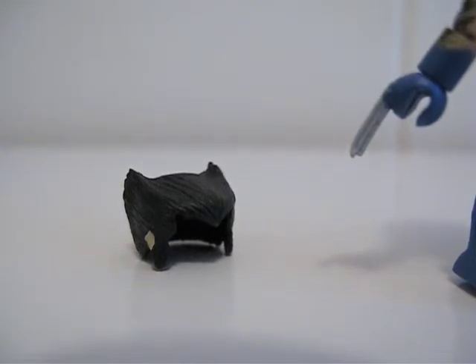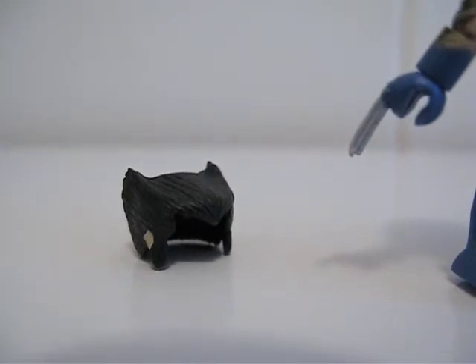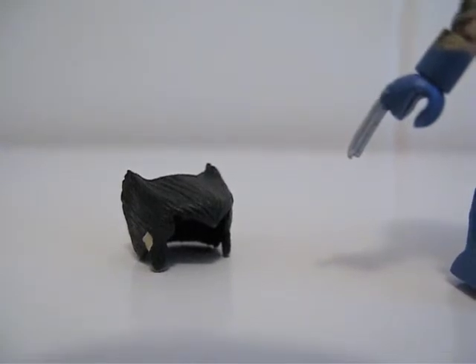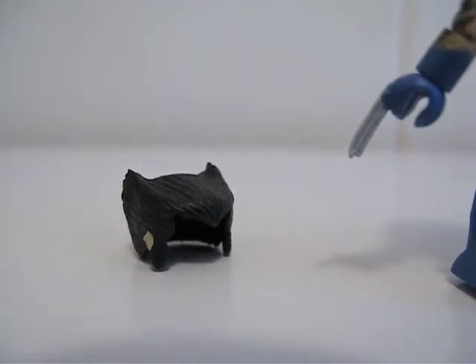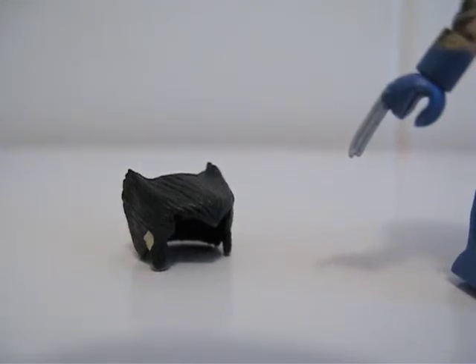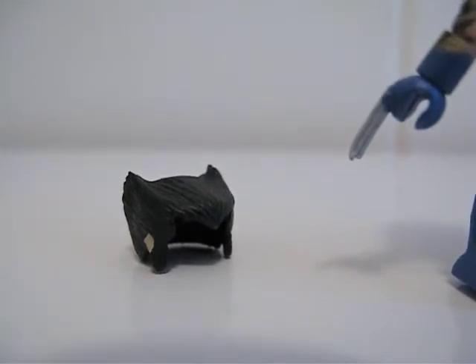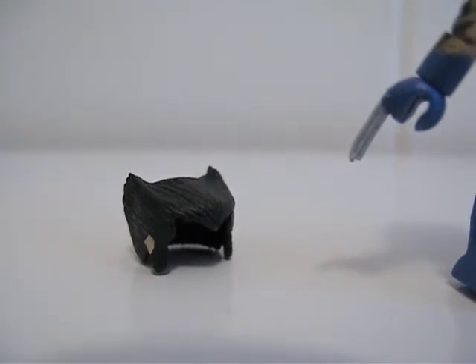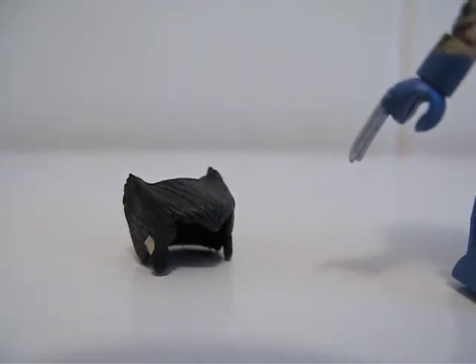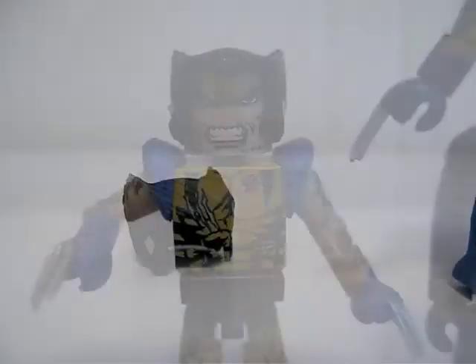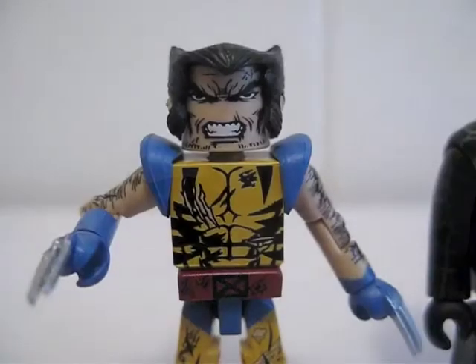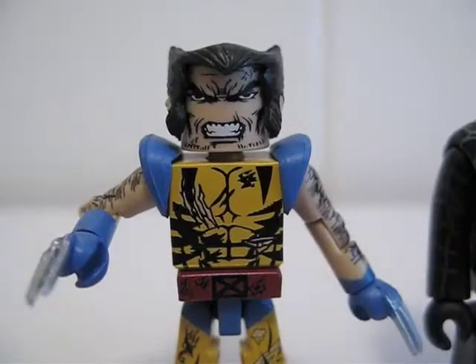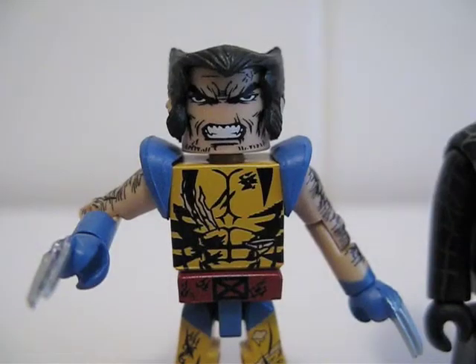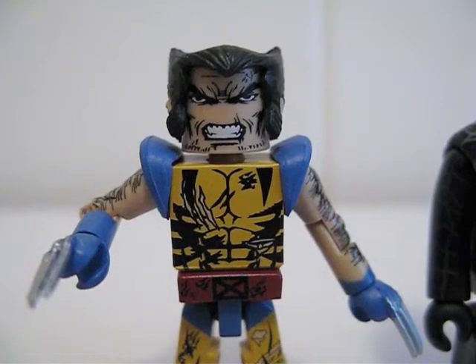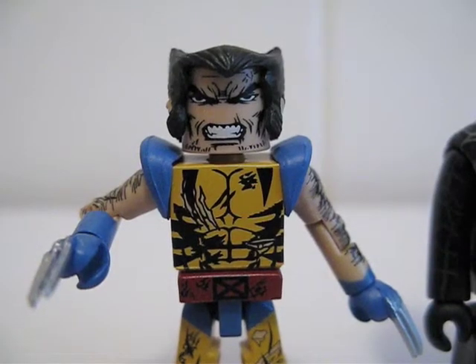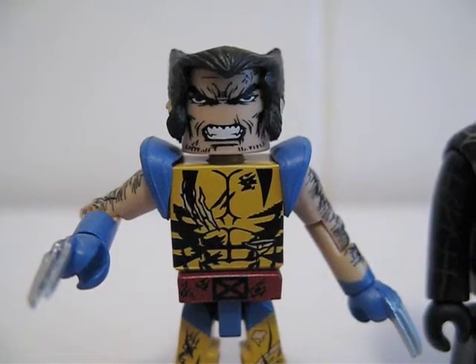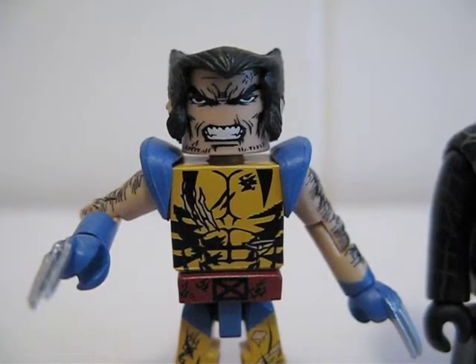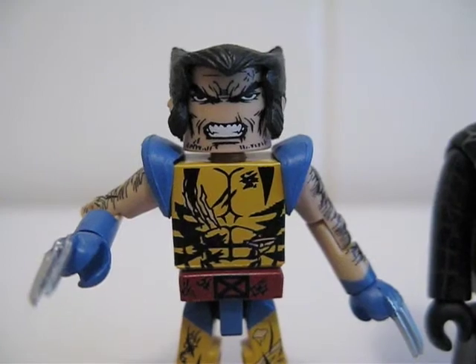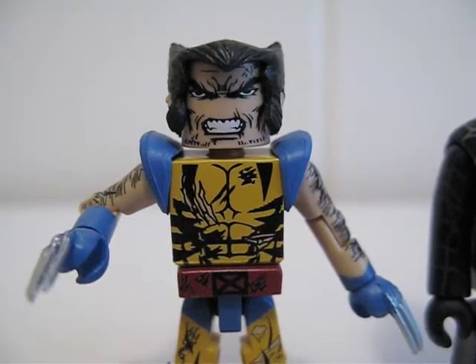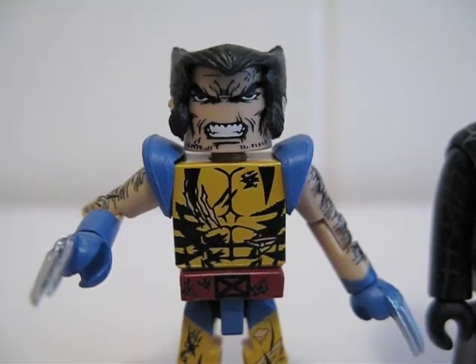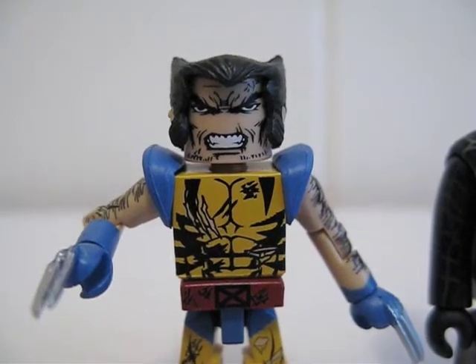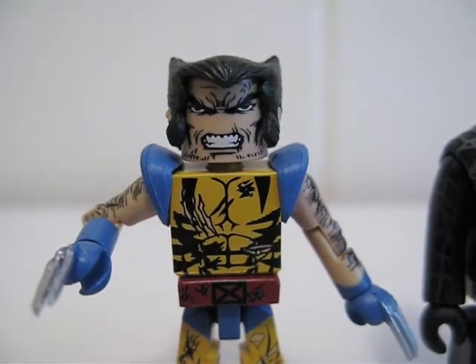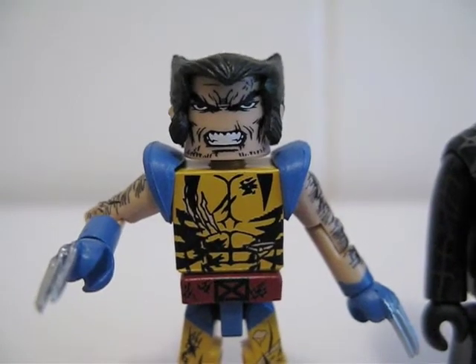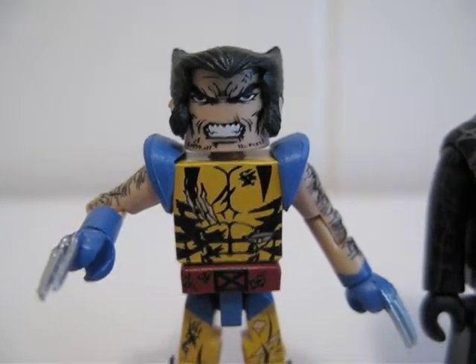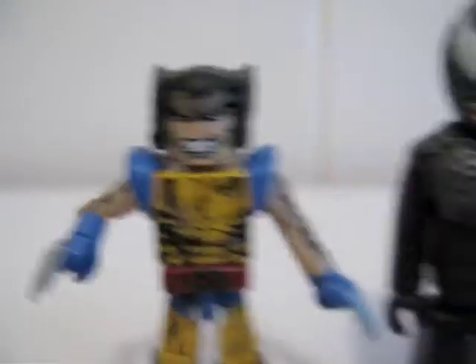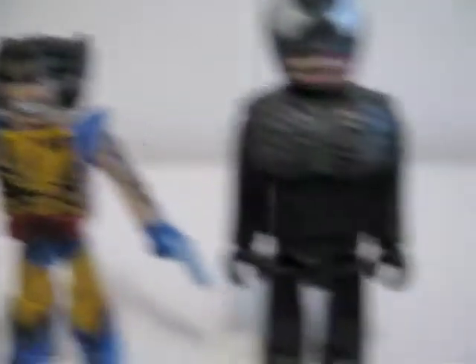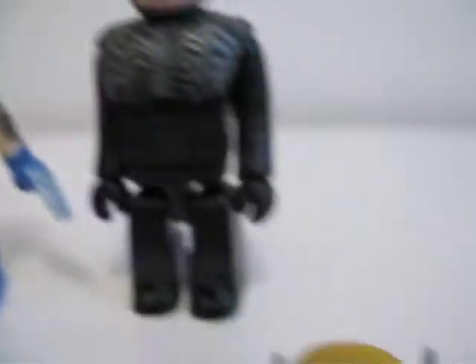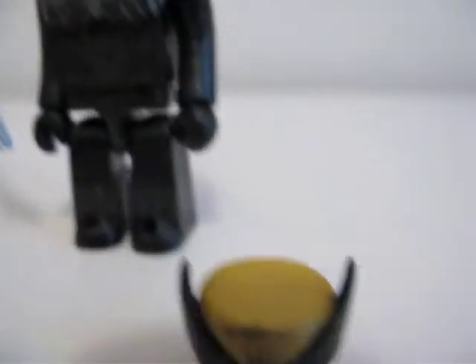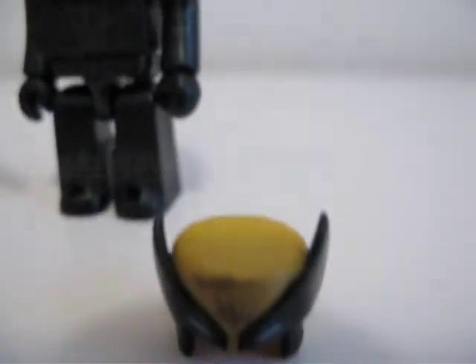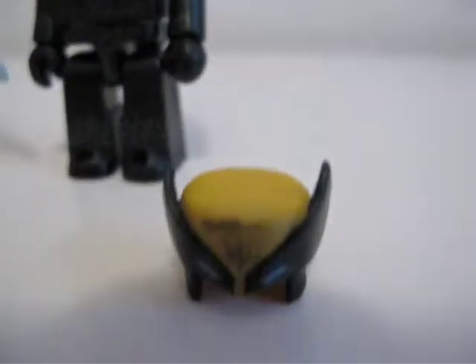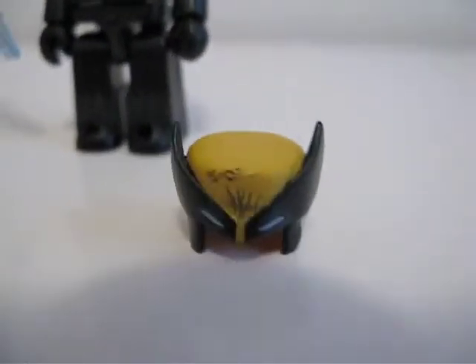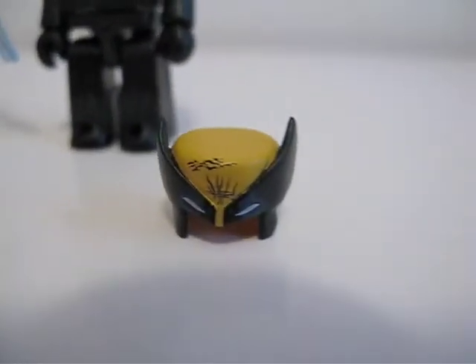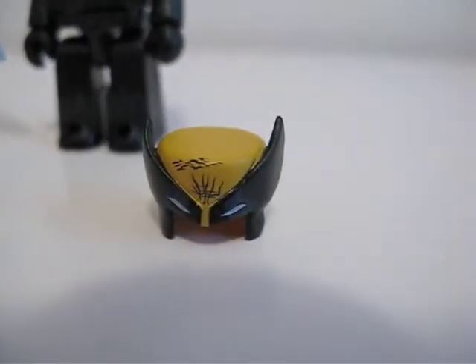Wolverine also comes with a tiny little hair piece. I'm gonna put this on and show you what it looks like. And here he is with his hair piece. Let's take the mask off now.